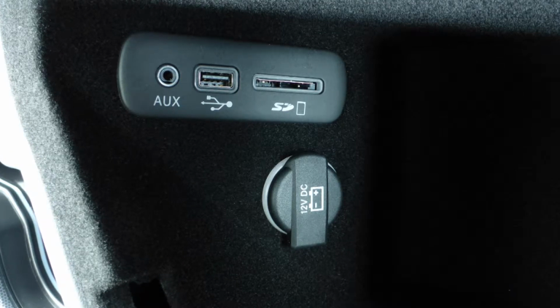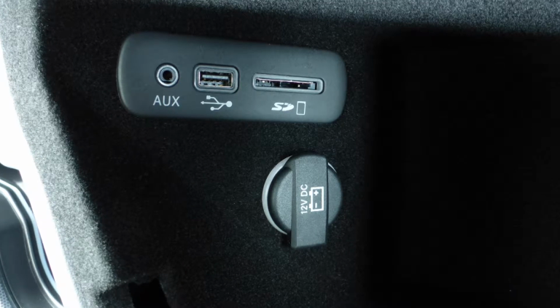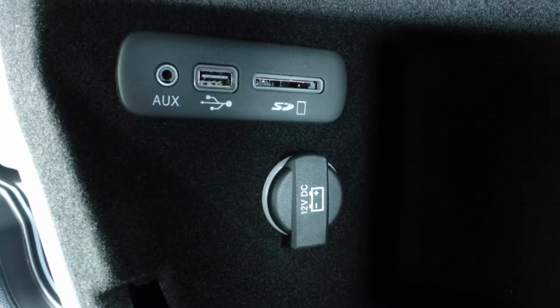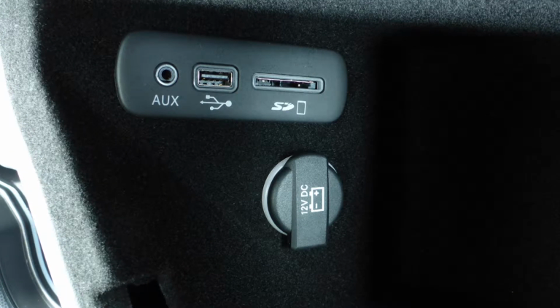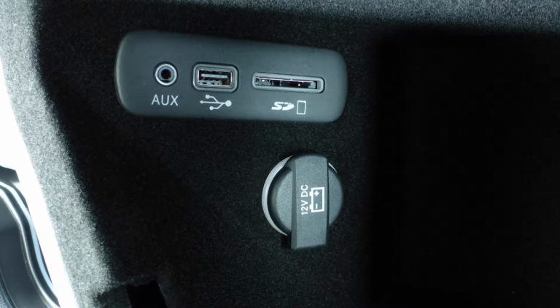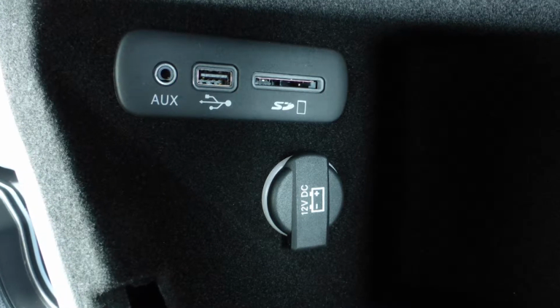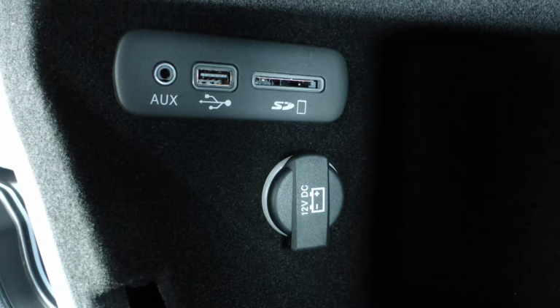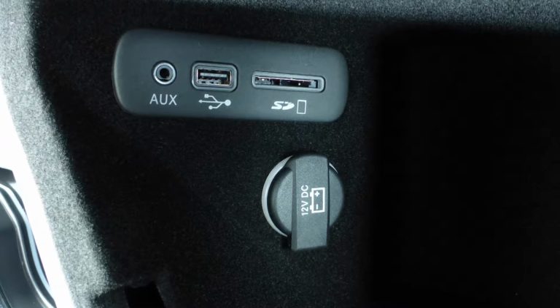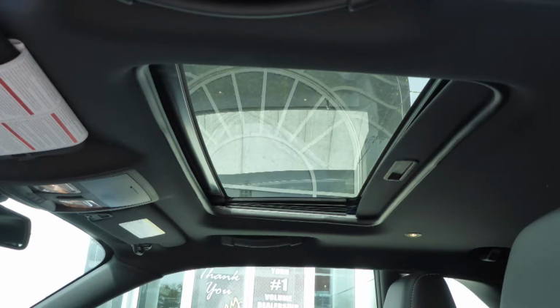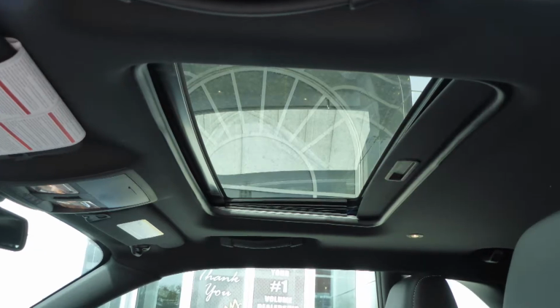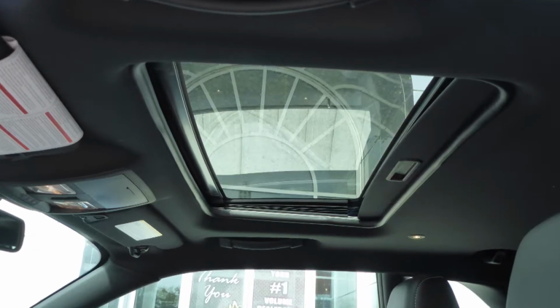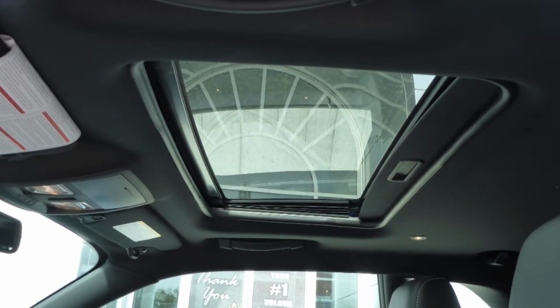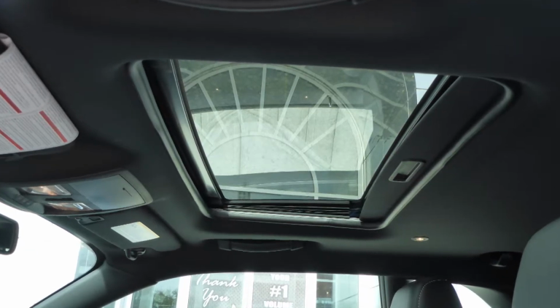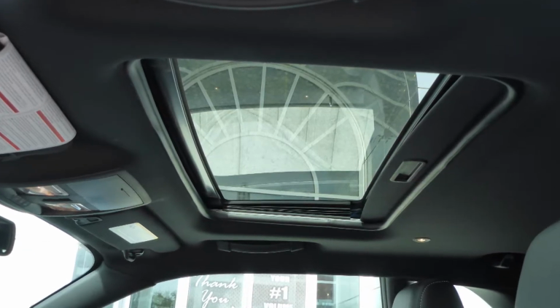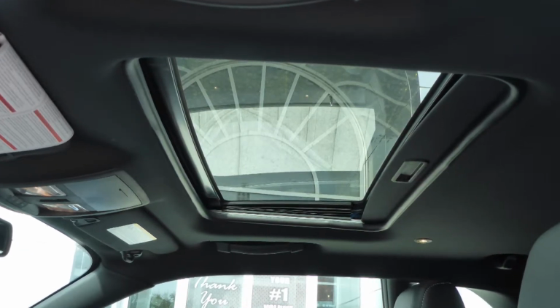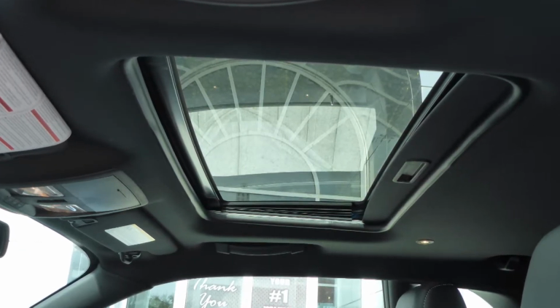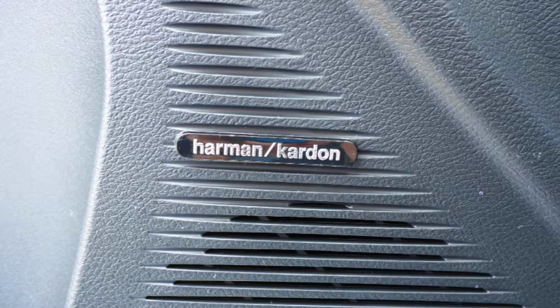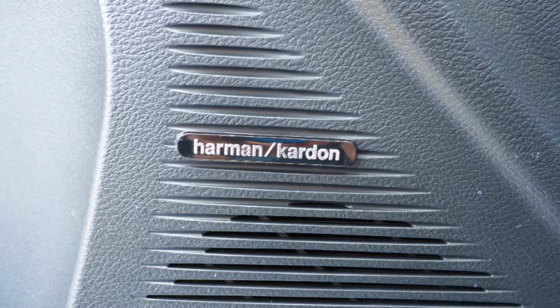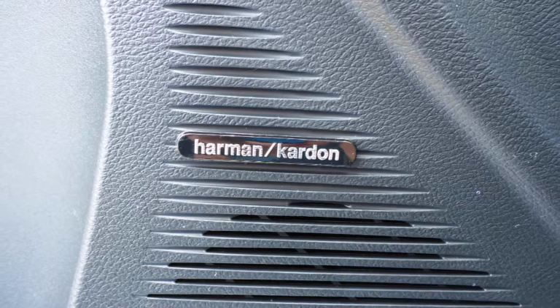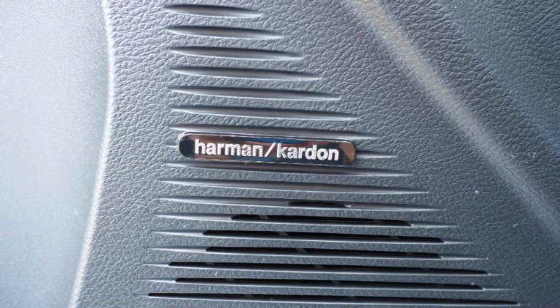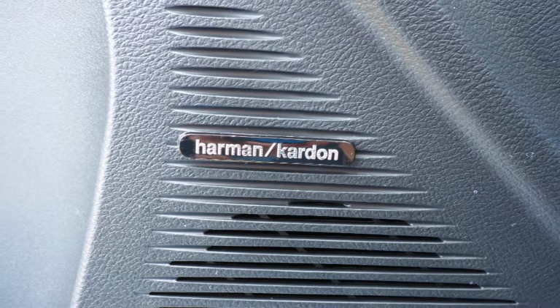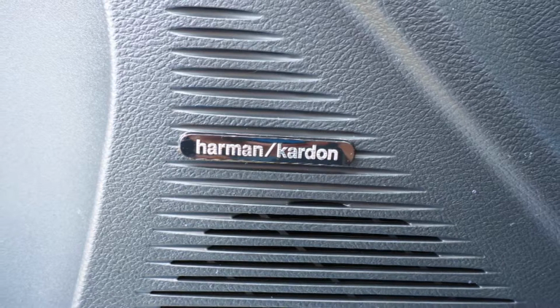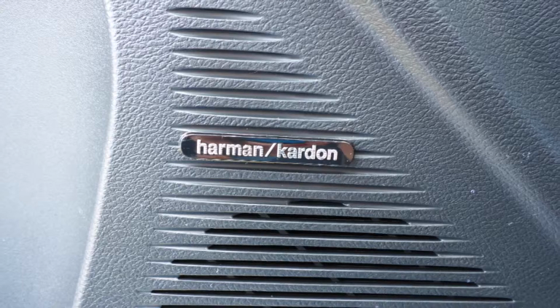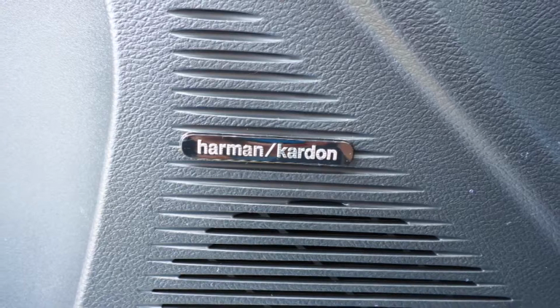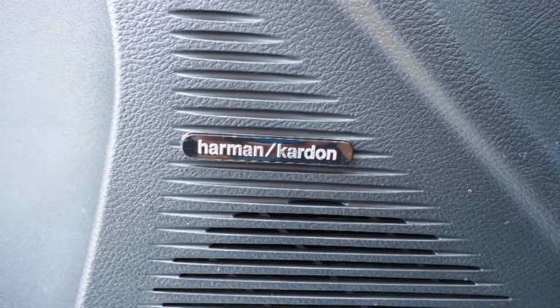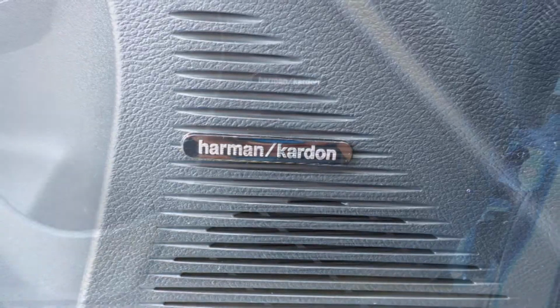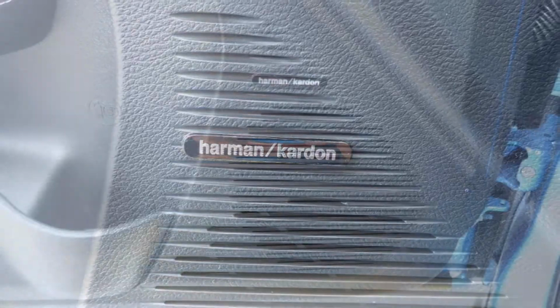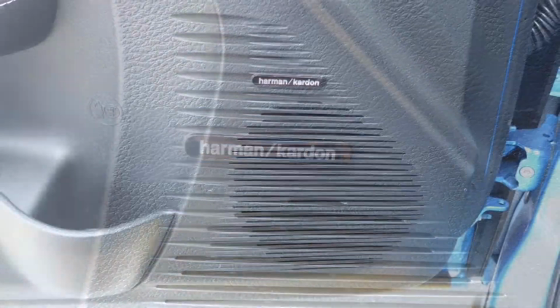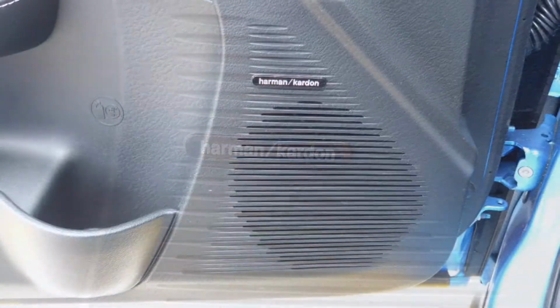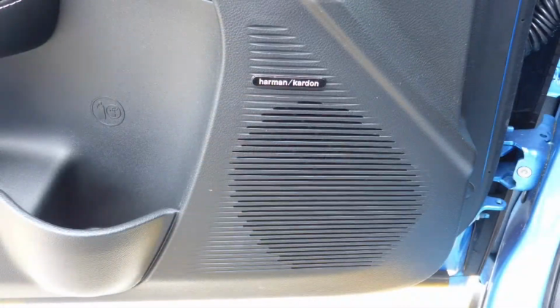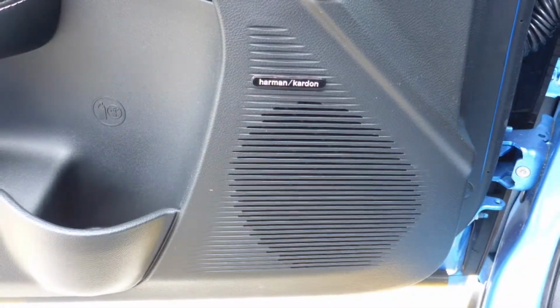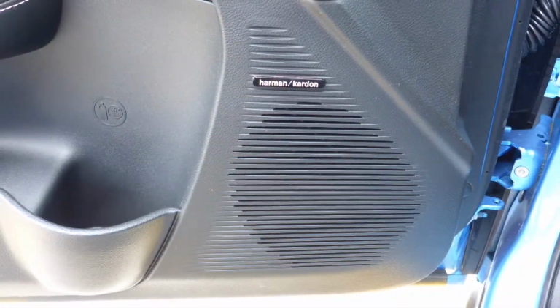Additional features include a Uconnect voice command USB port, a 12-volt power outlet, a powered sunroof, and a premium Harman Kardon audio system with 18 speakers.